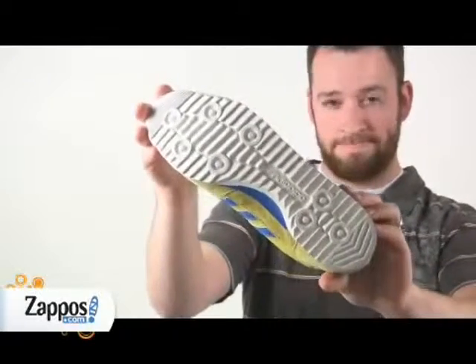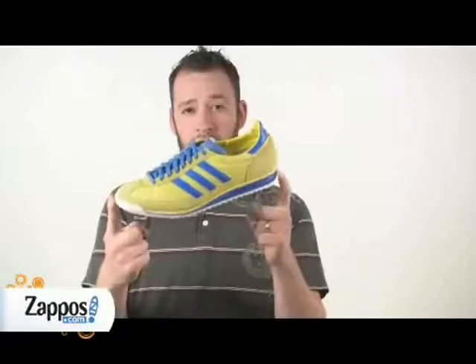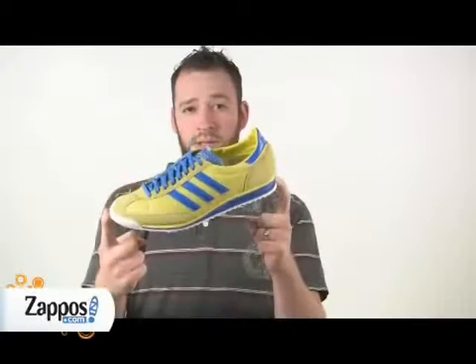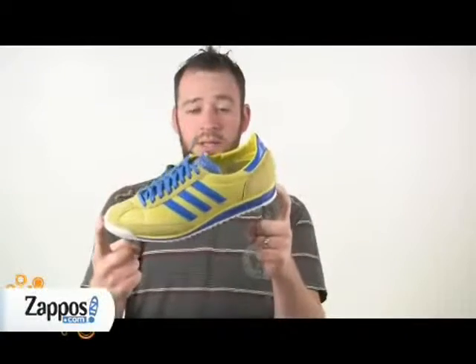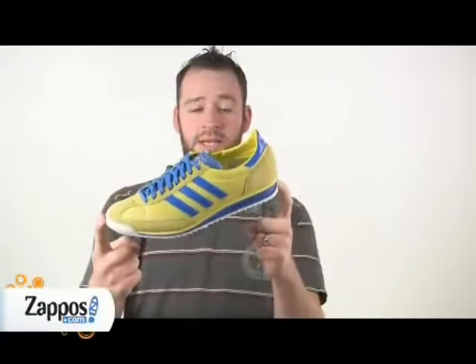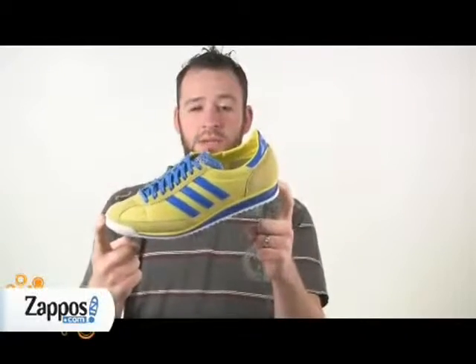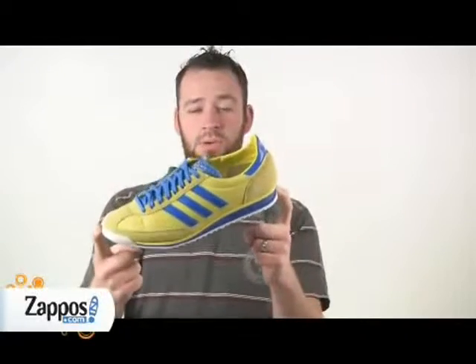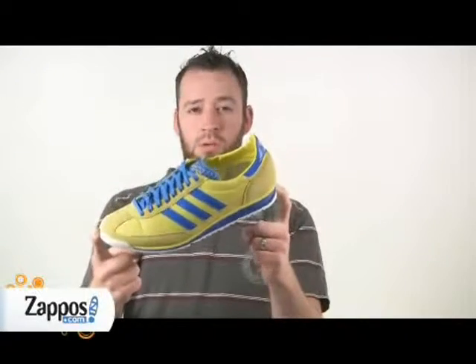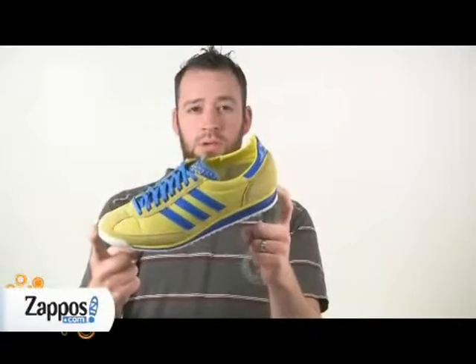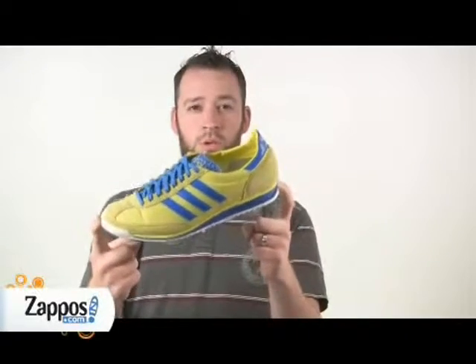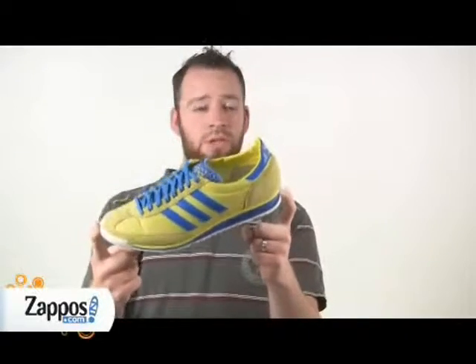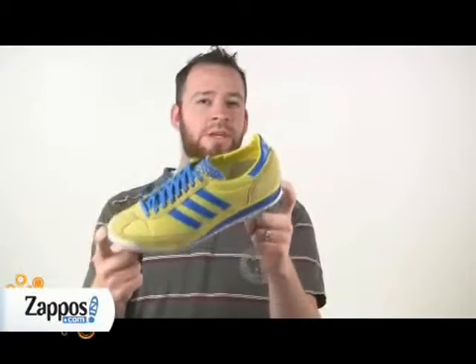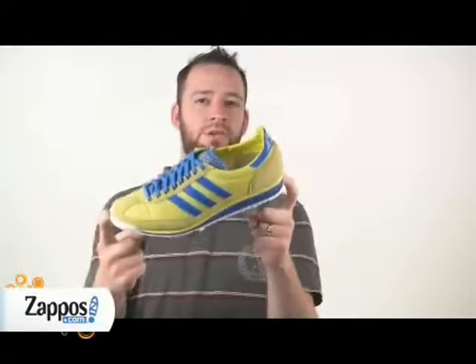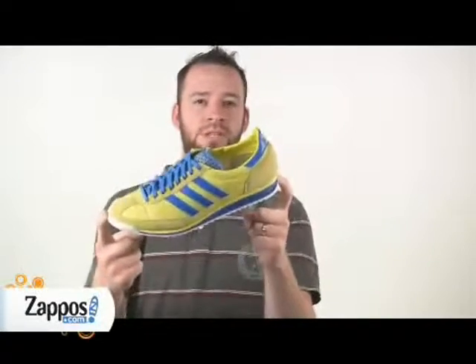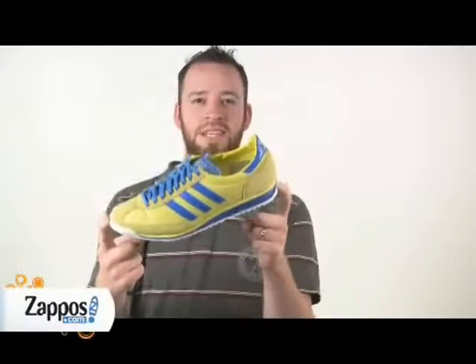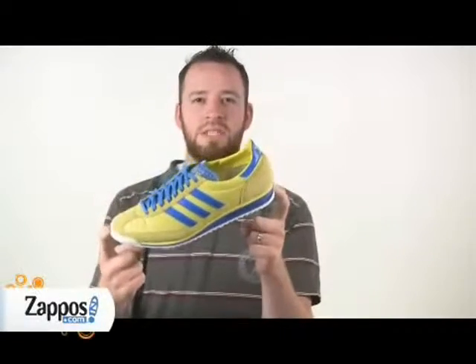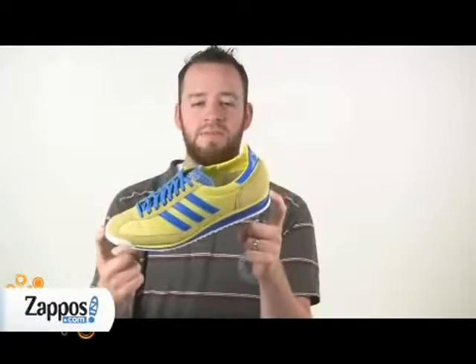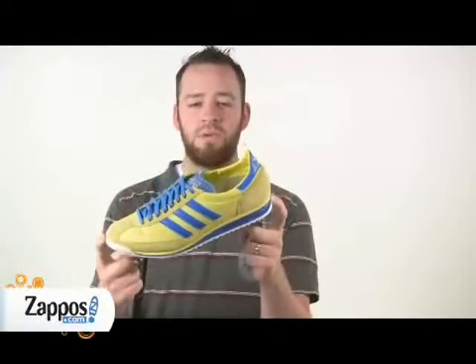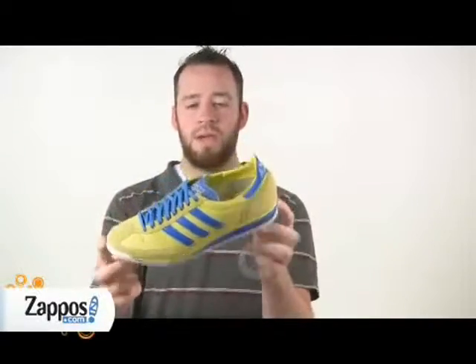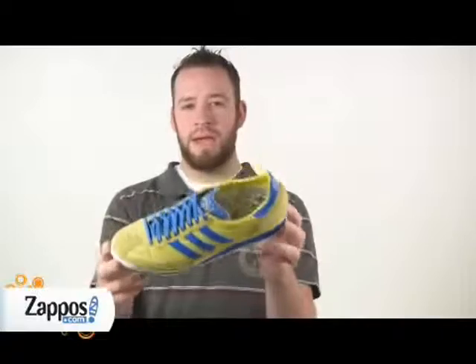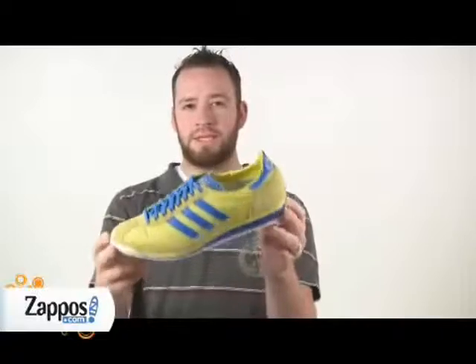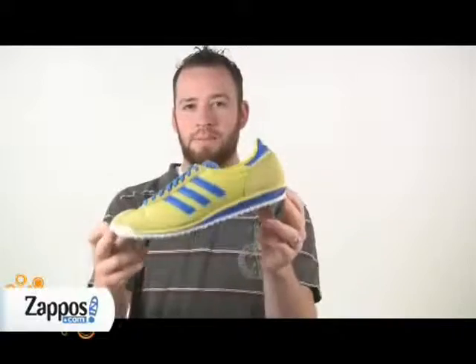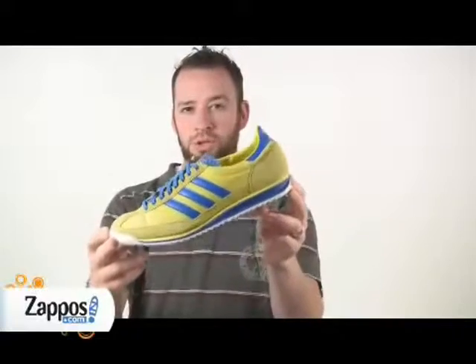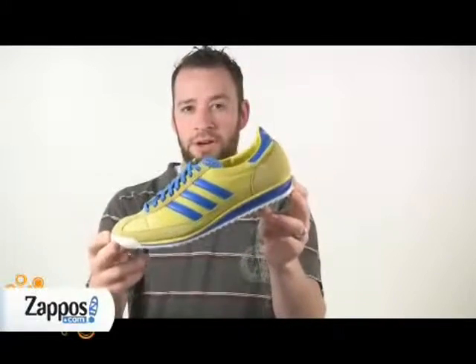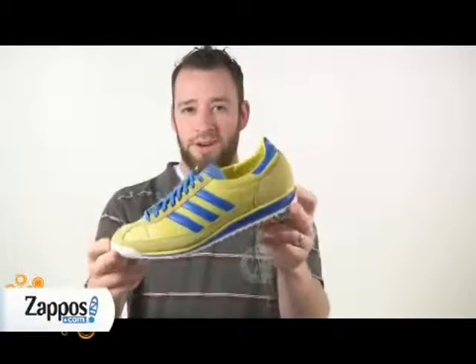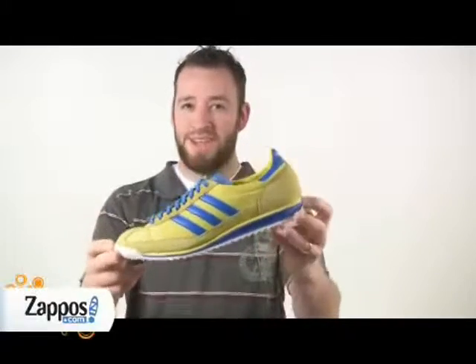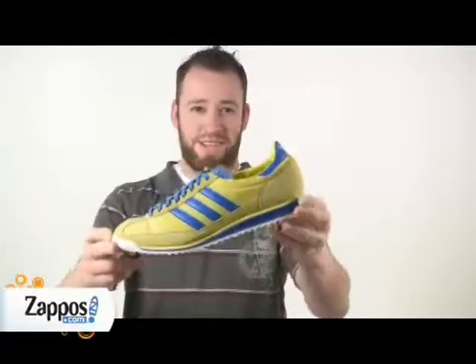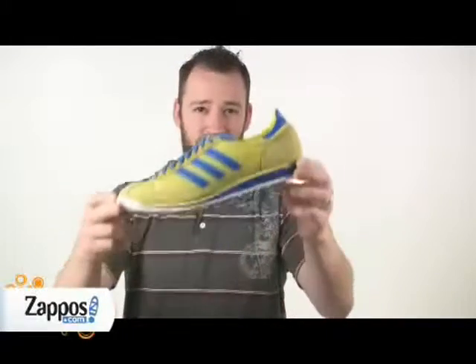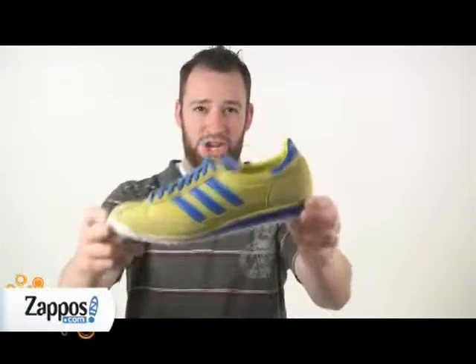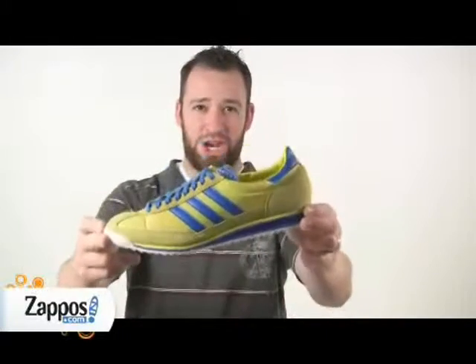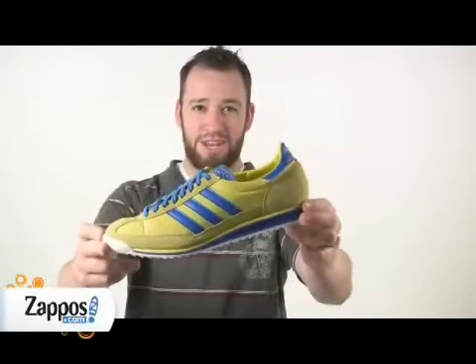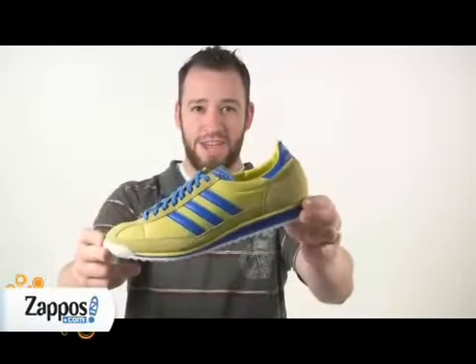The Adidas SL2 was originally introduced in 1972 as an Olympic trainer. Check it out today.